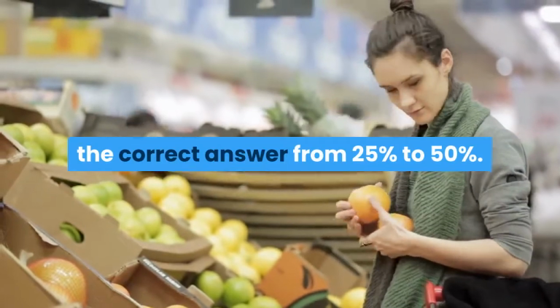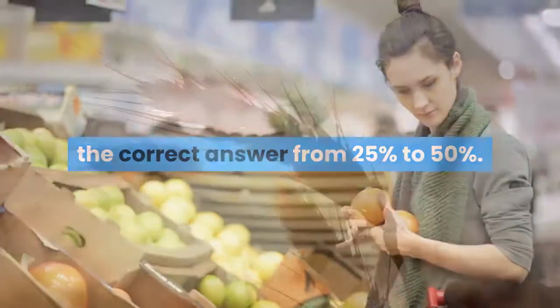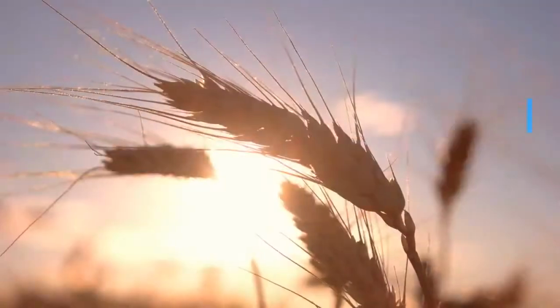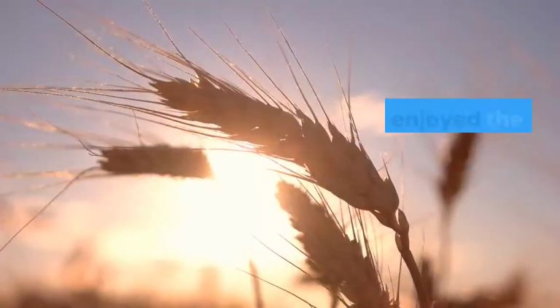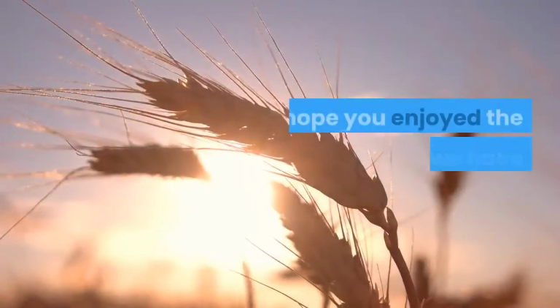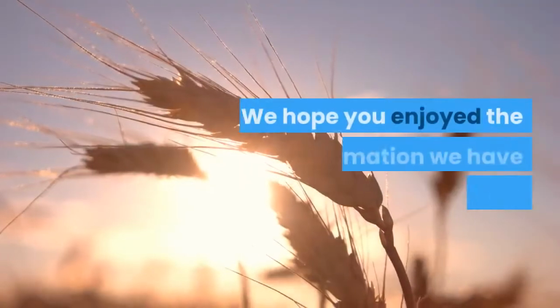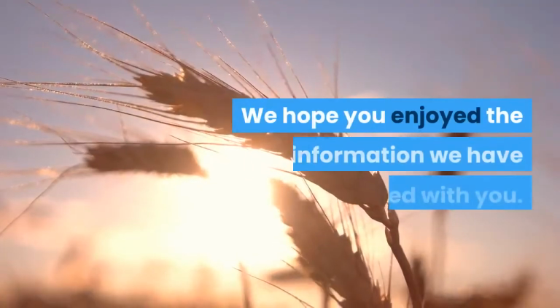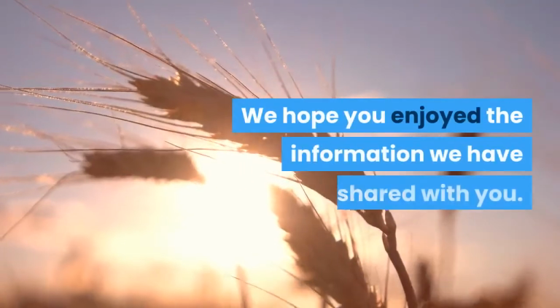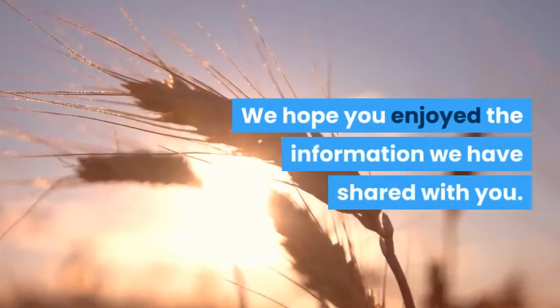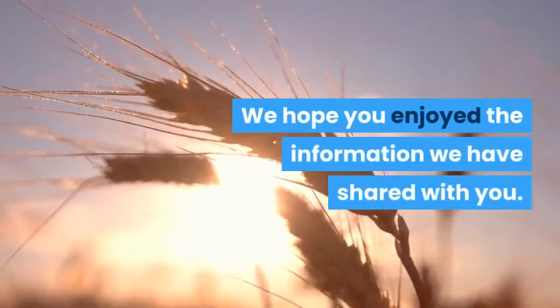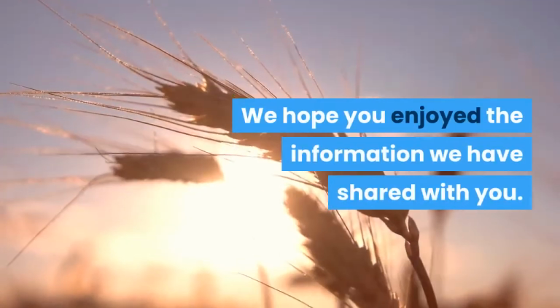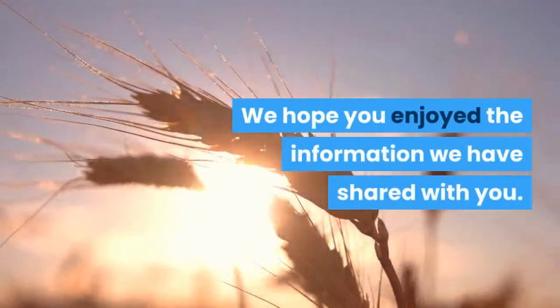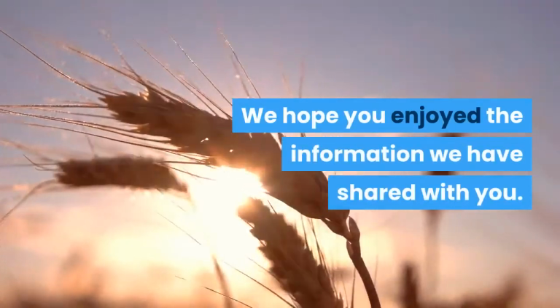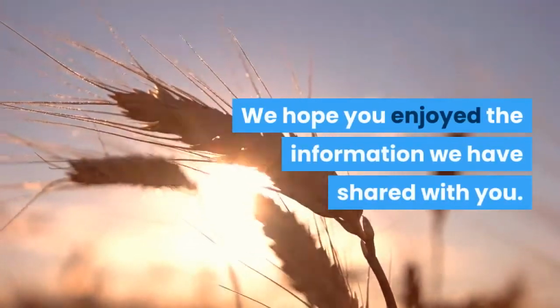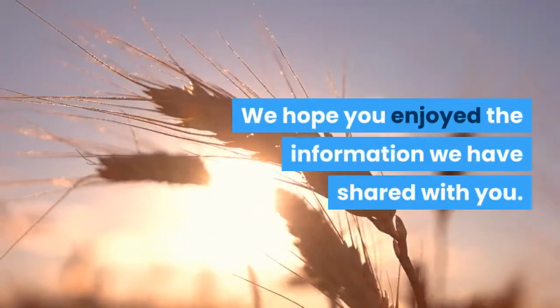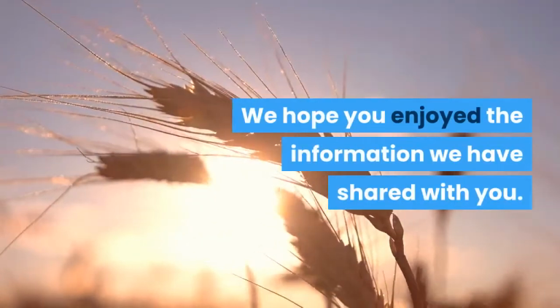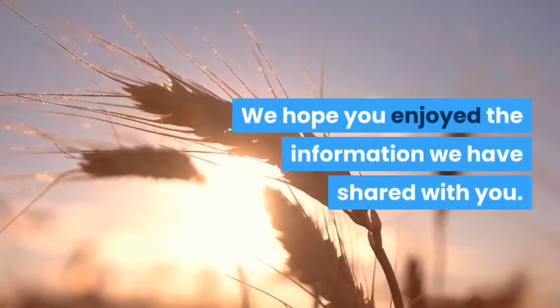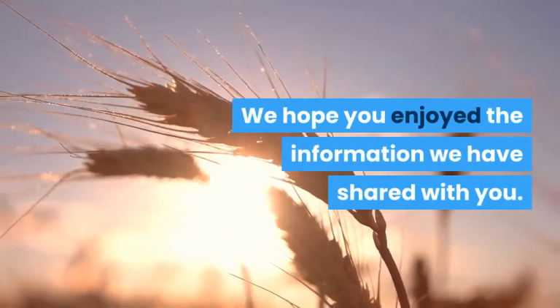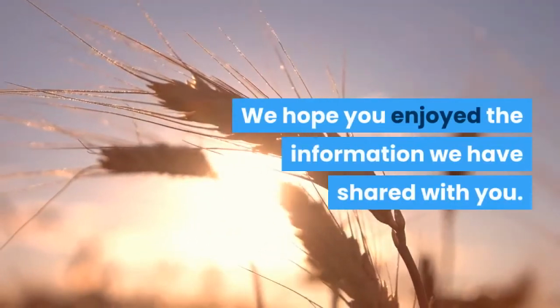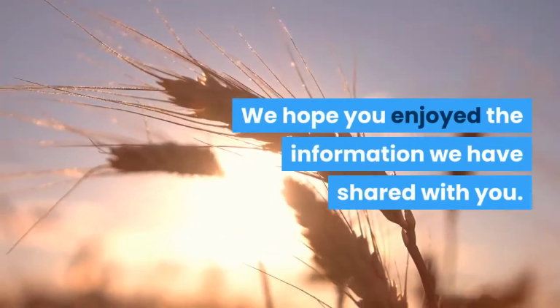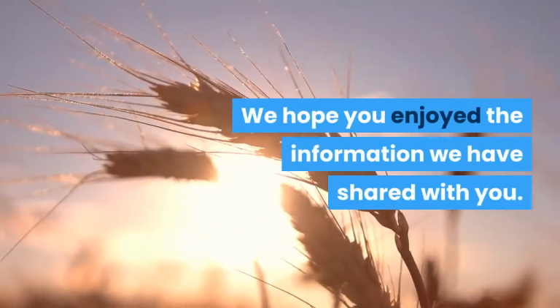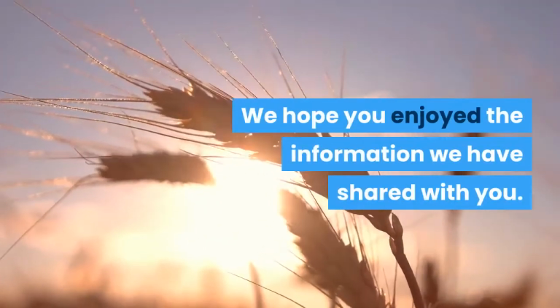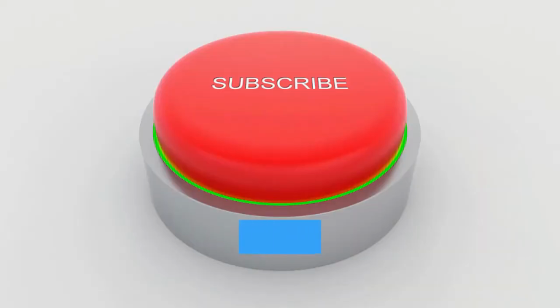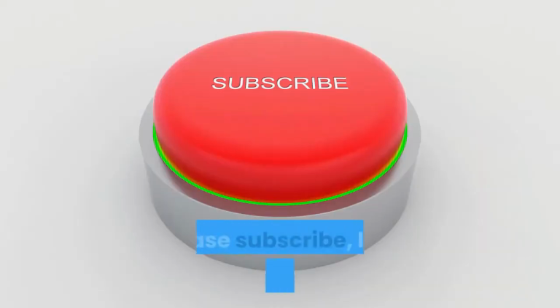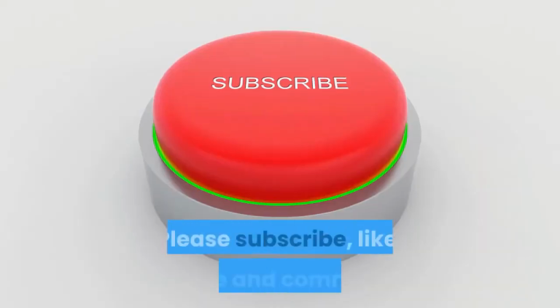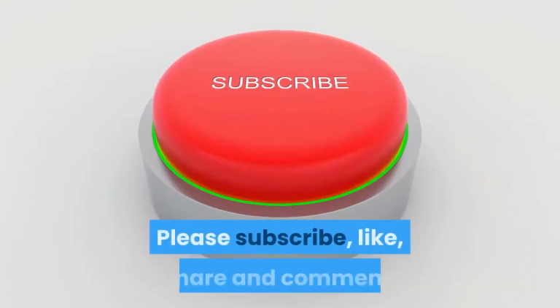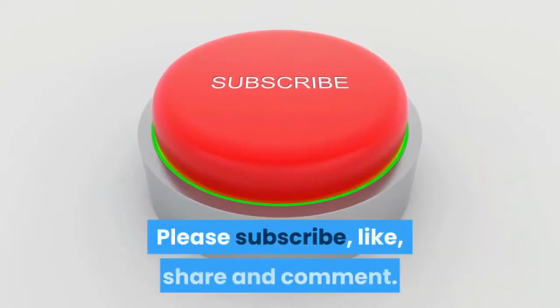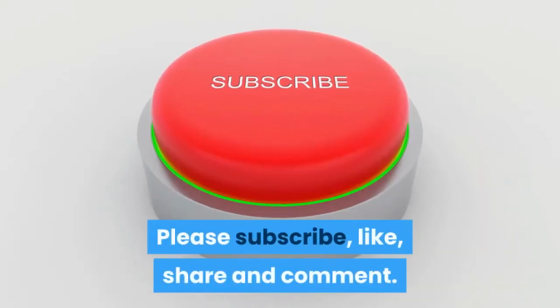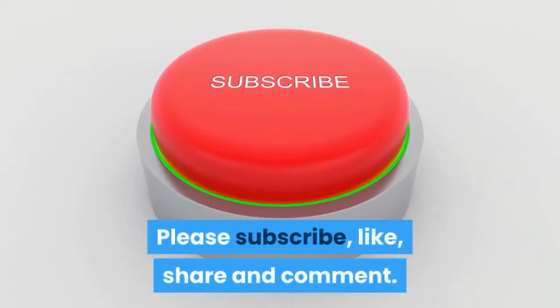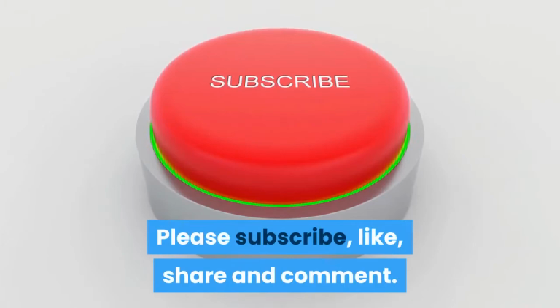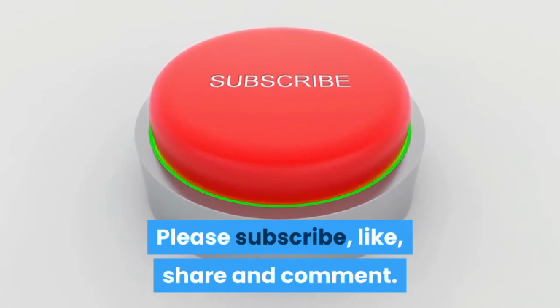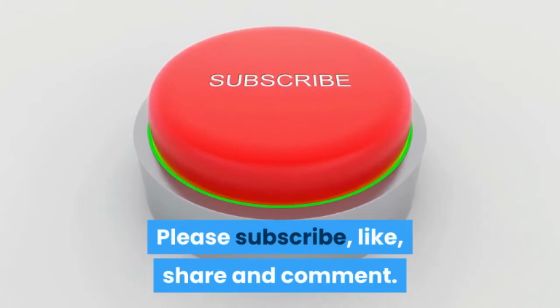We hope you enjoyed the information we have shared with you. Please subscribe, like, share, and comment.